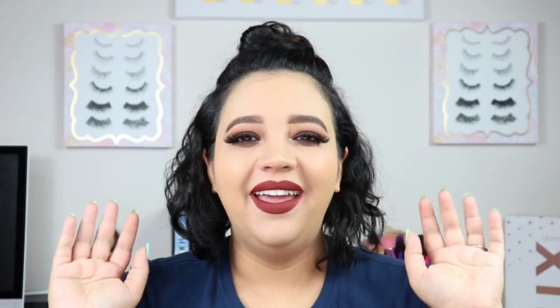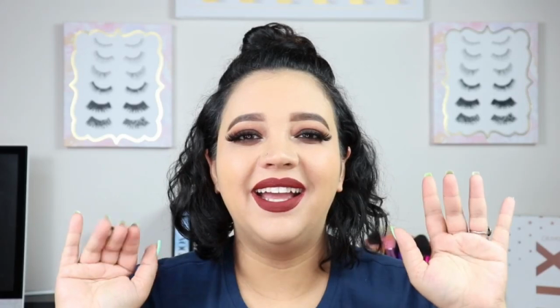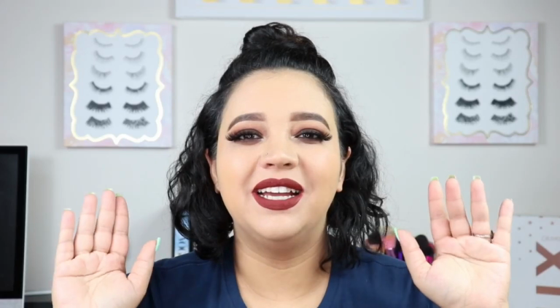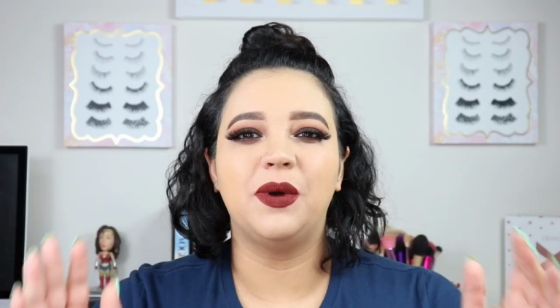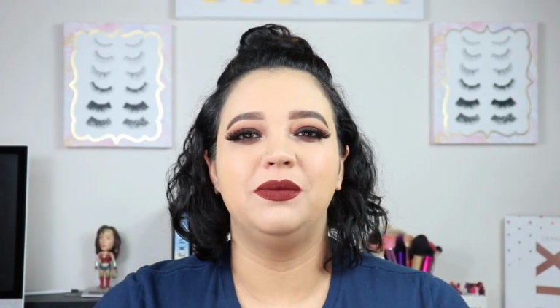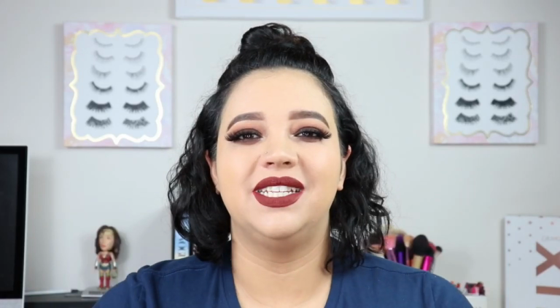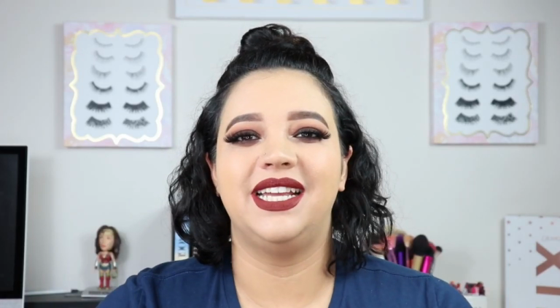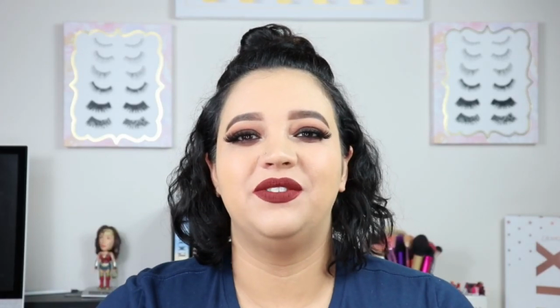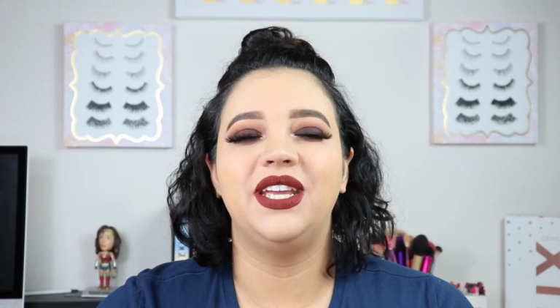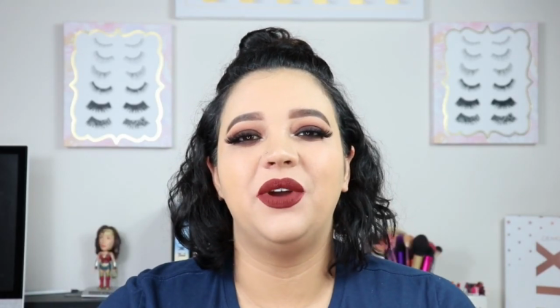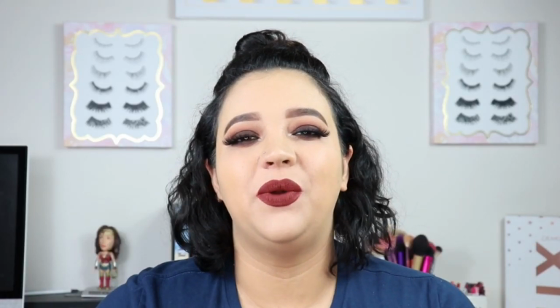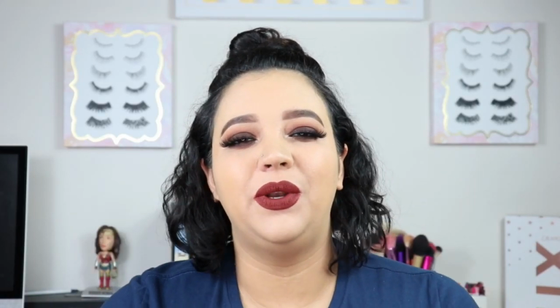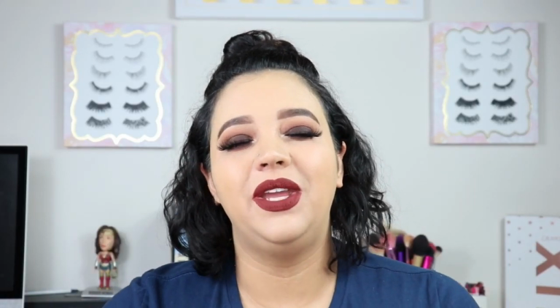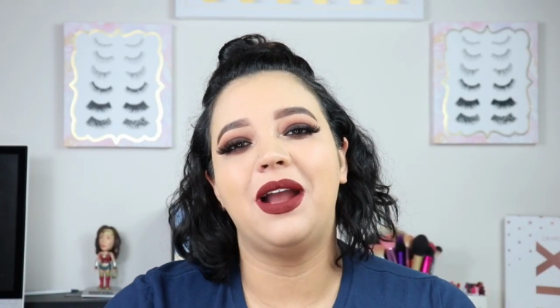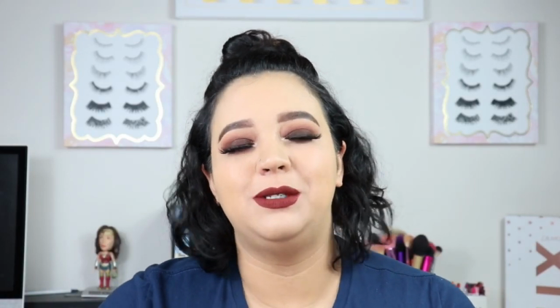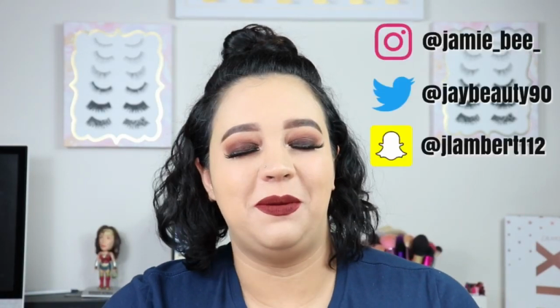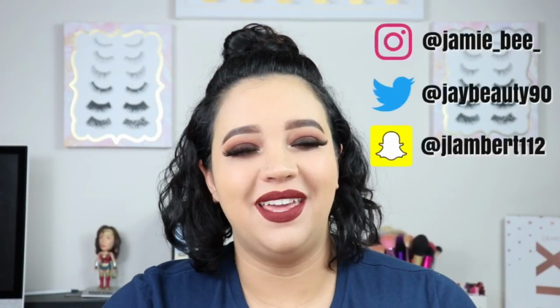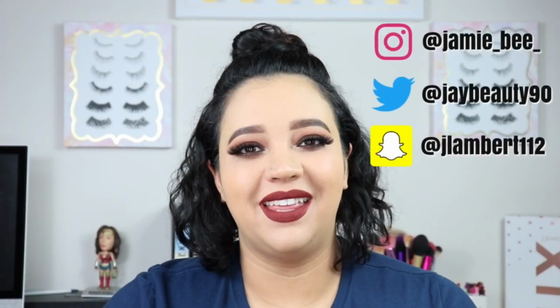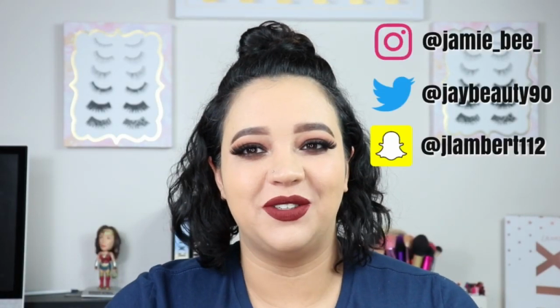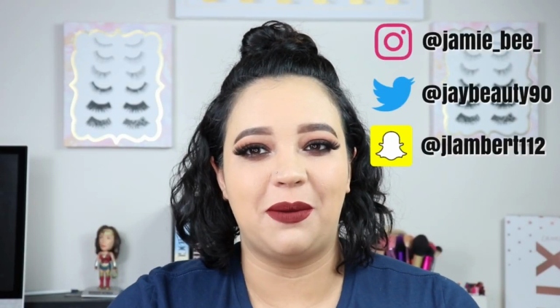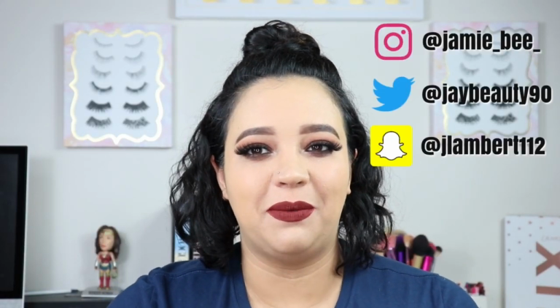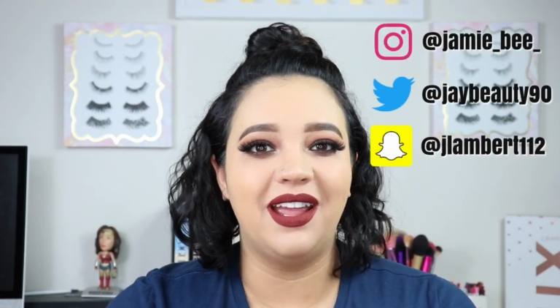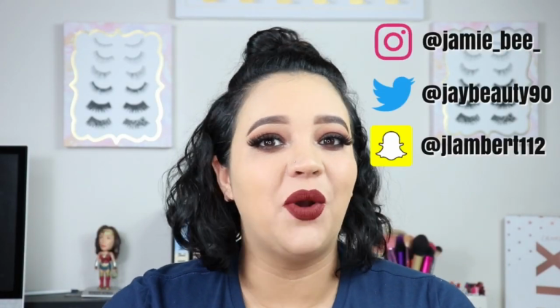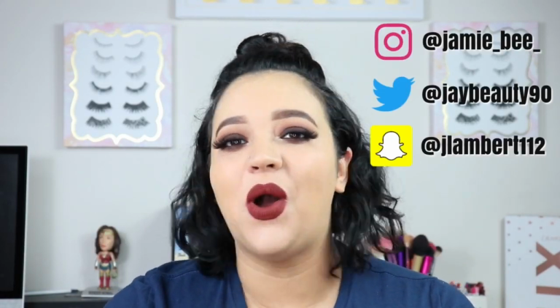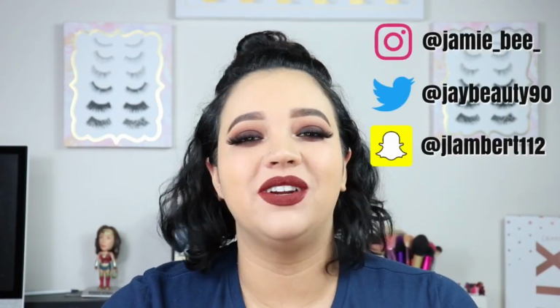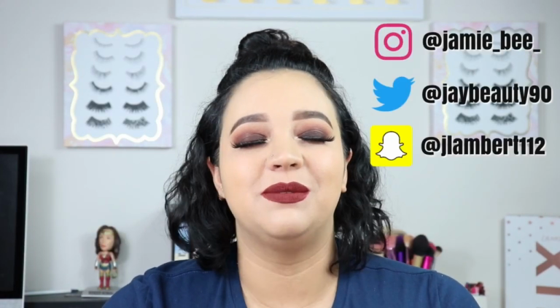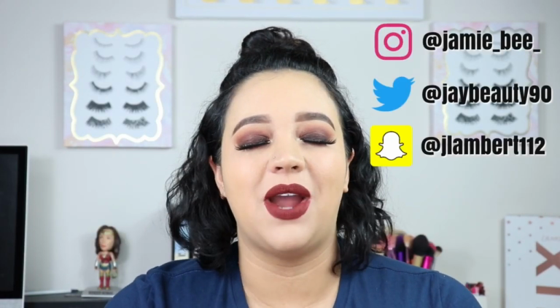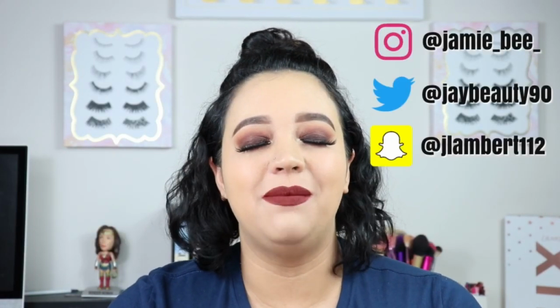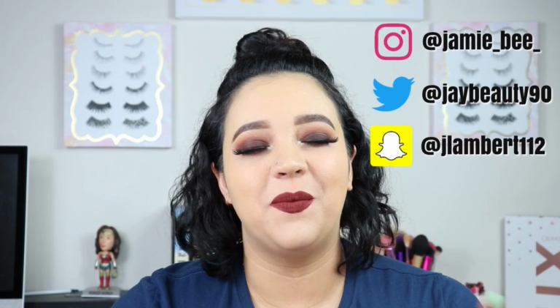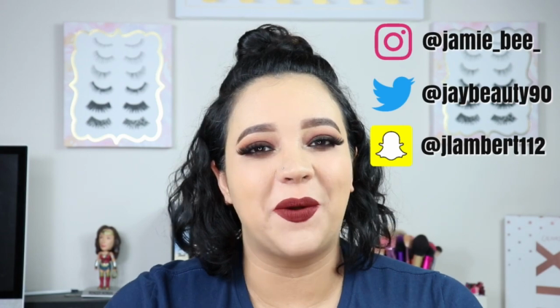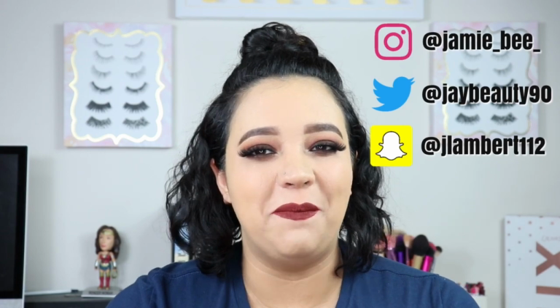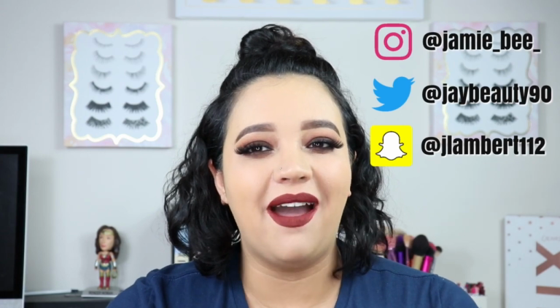Hey guys, welcome to today's video. If you are new here, I'm Jamie V. Thanks for stopping by. If you are already subscribed, then welcome back.